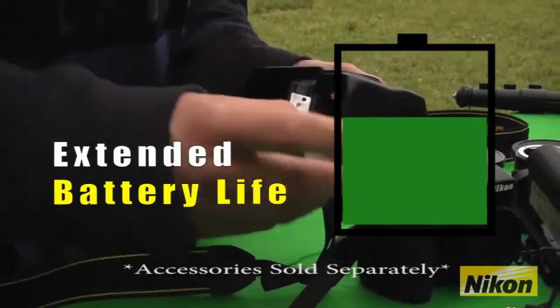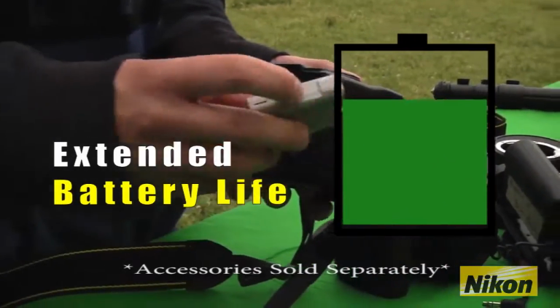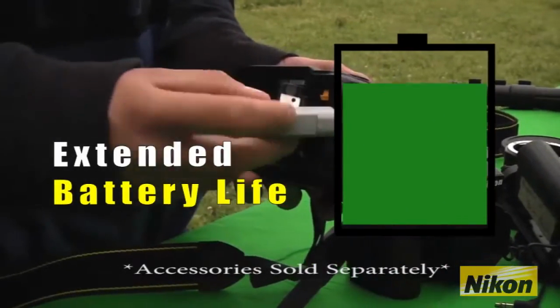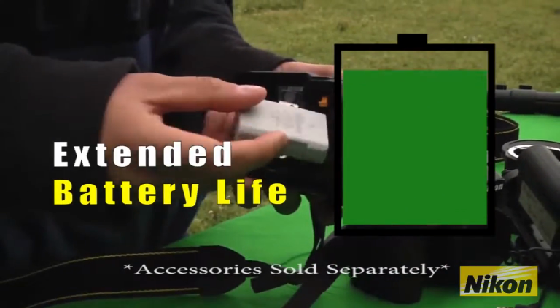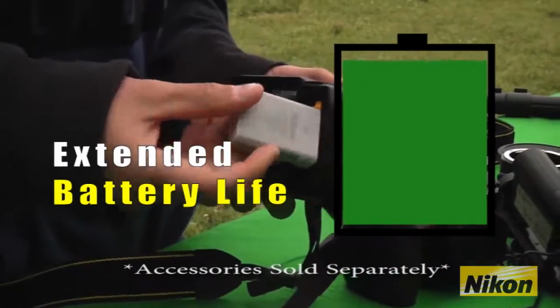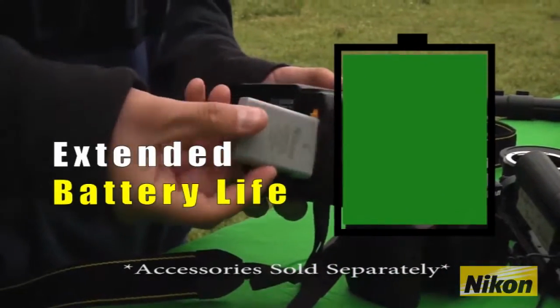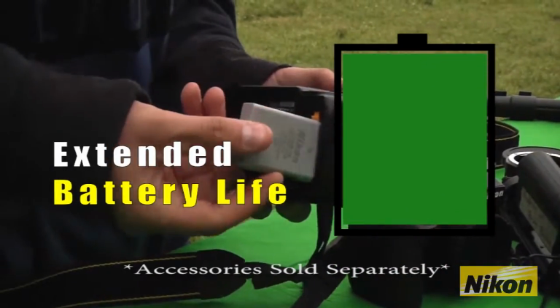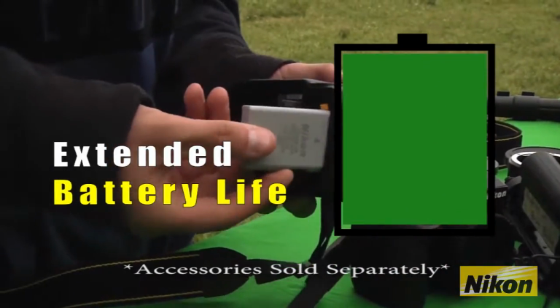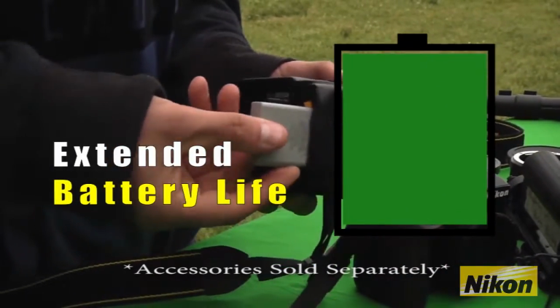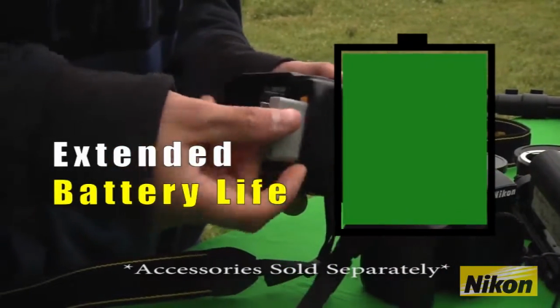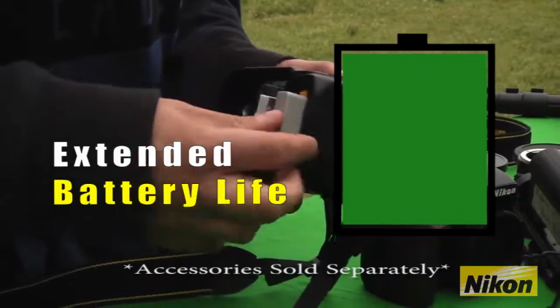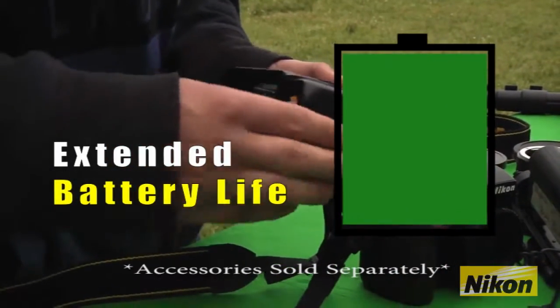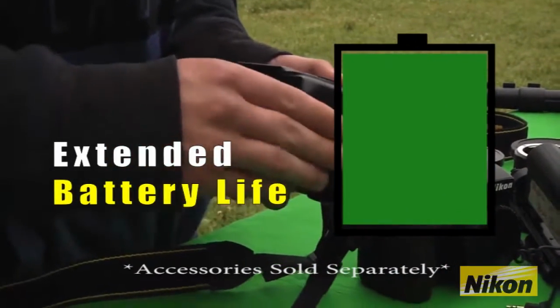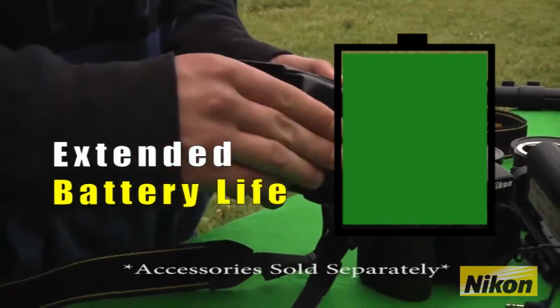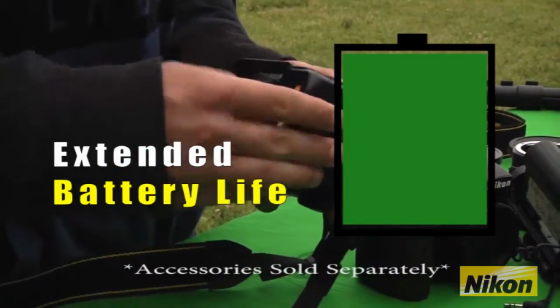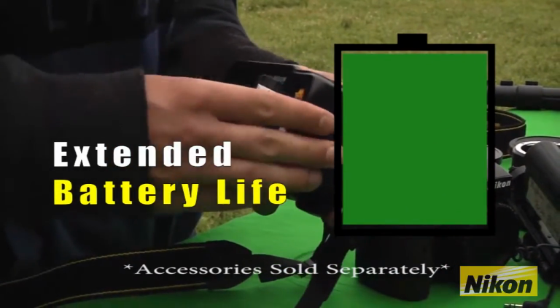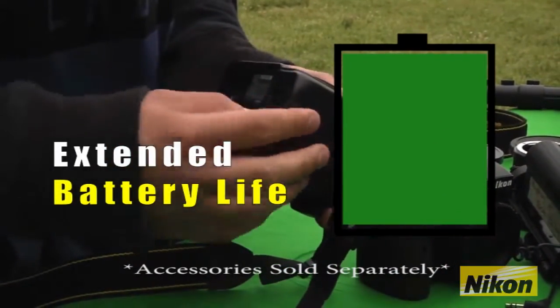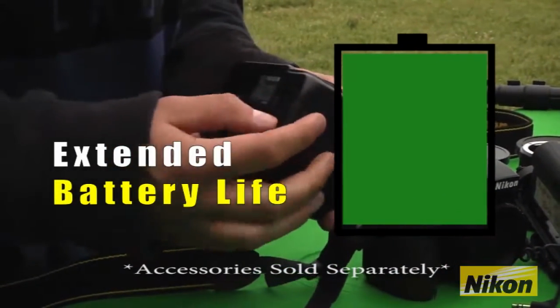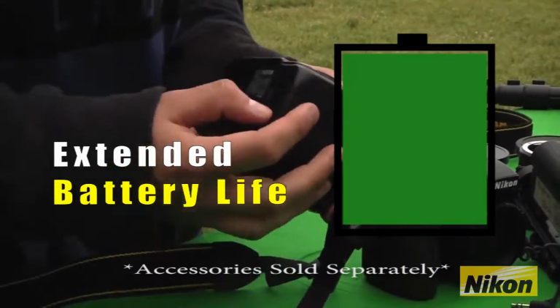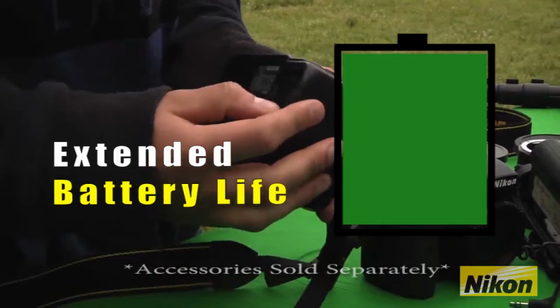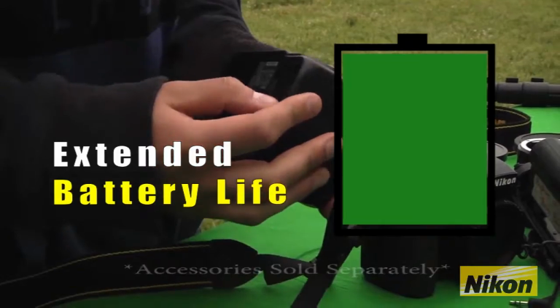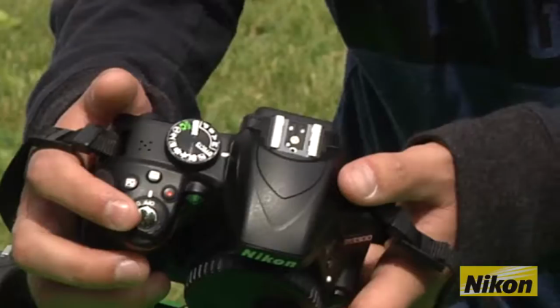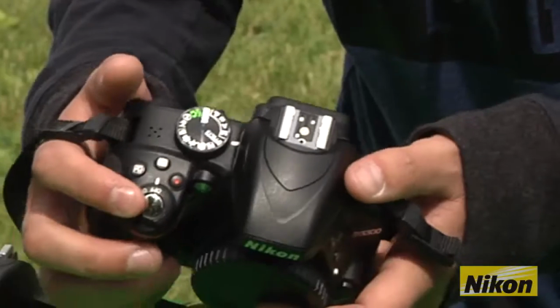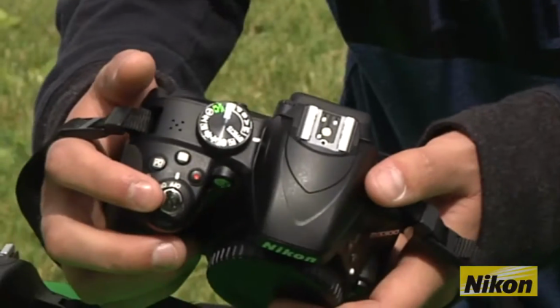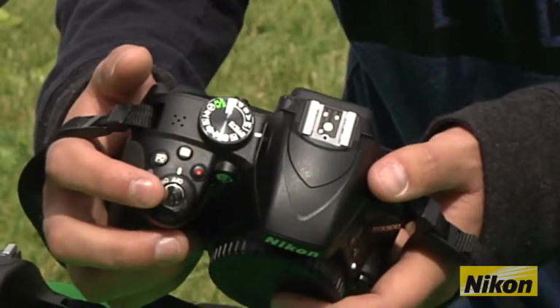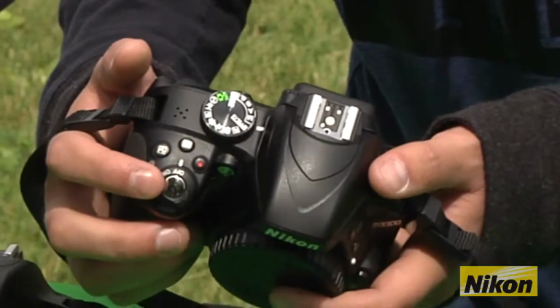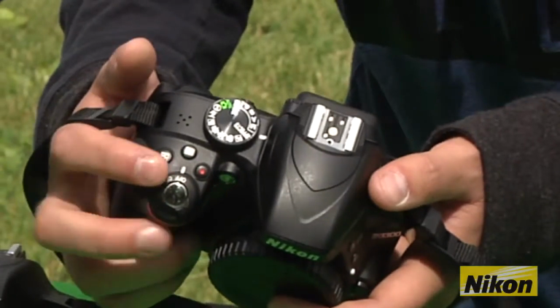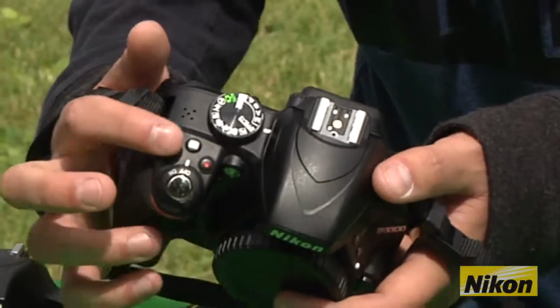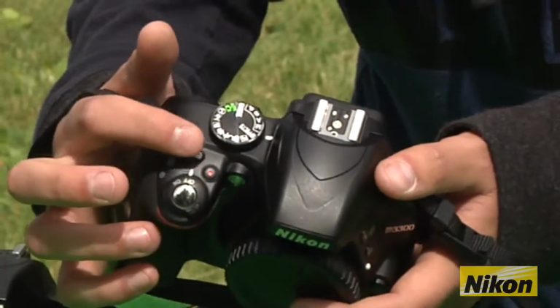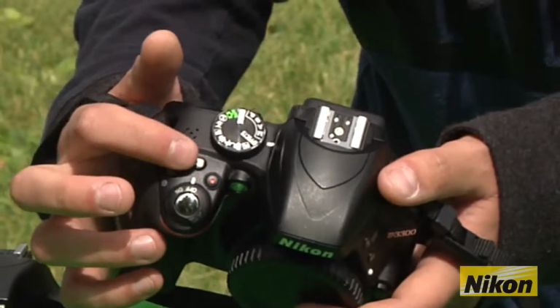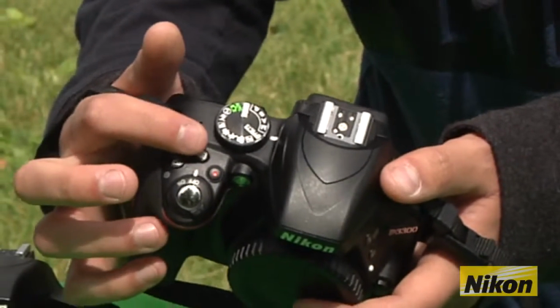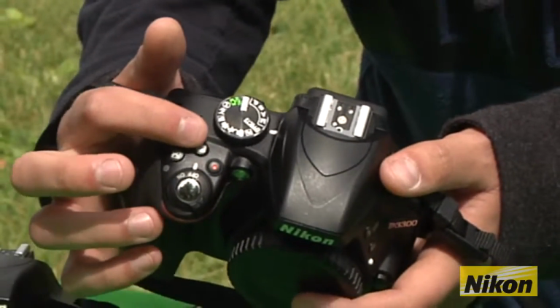This camera comes in three colors. You can get it in red, grey, or the most popular, black.